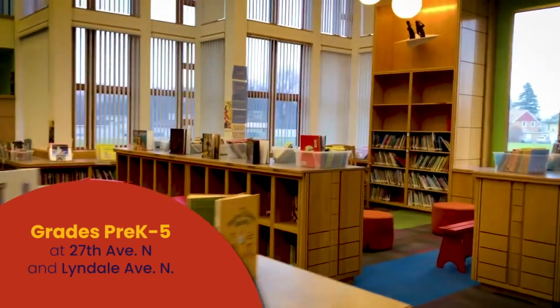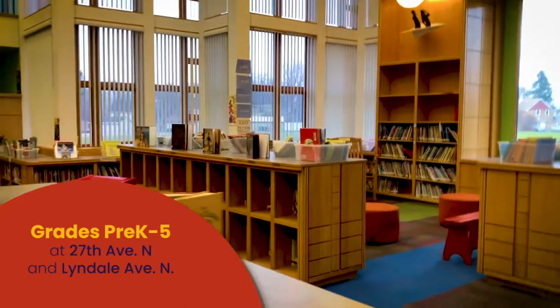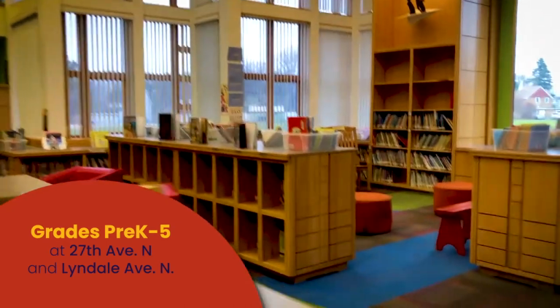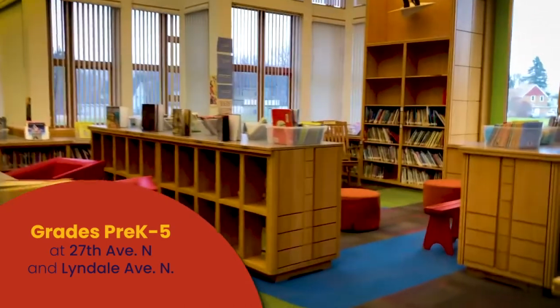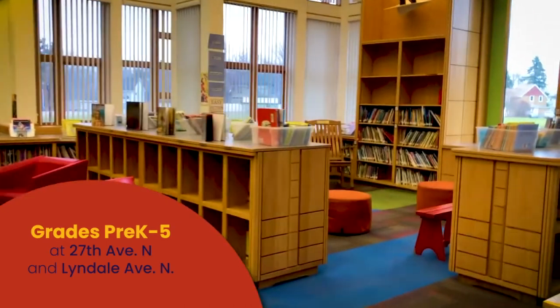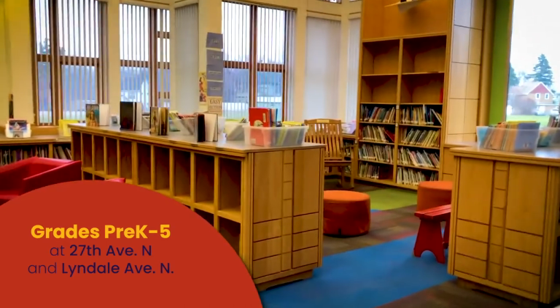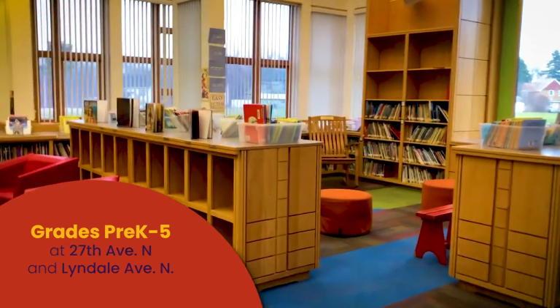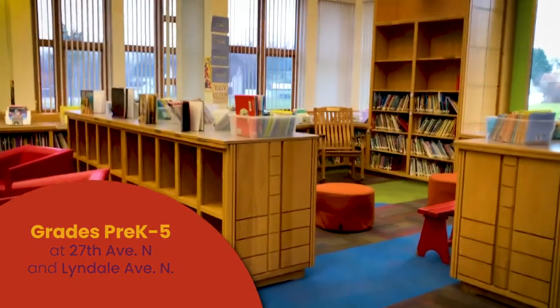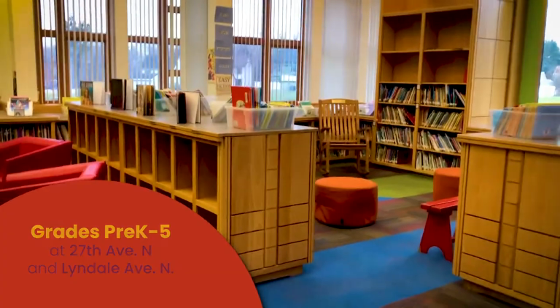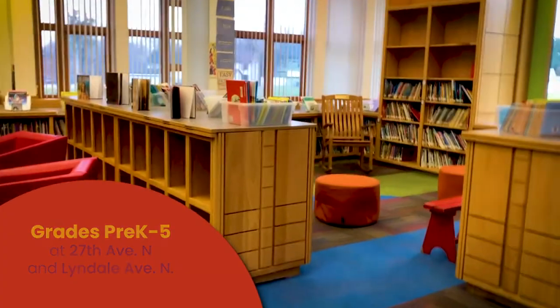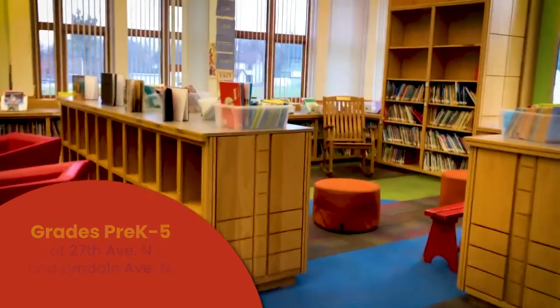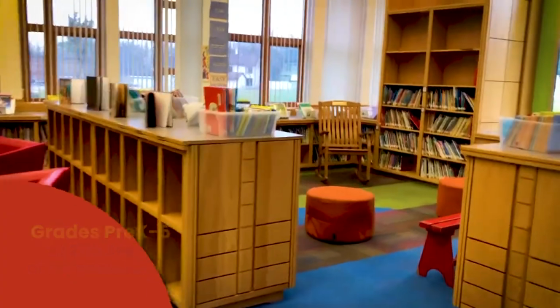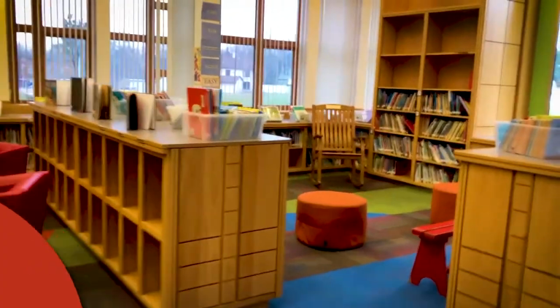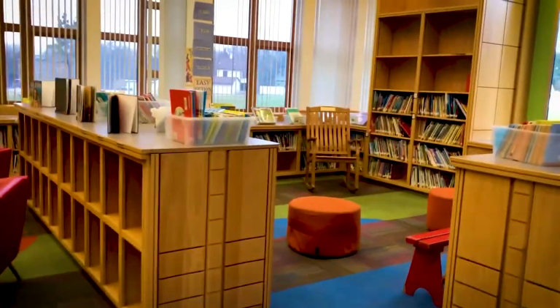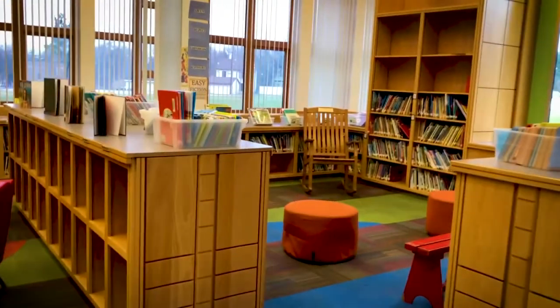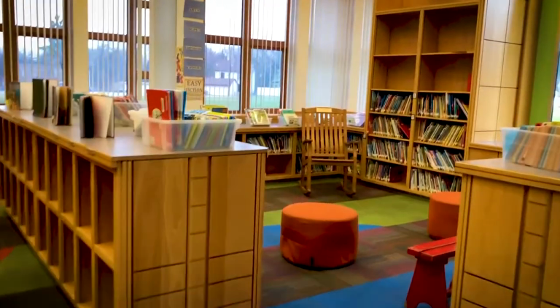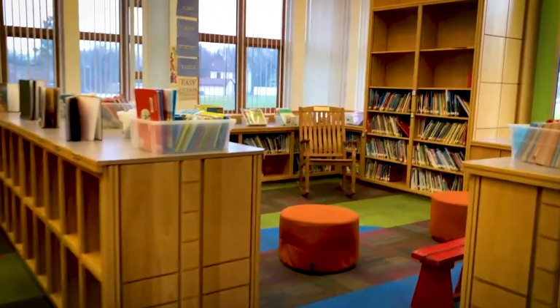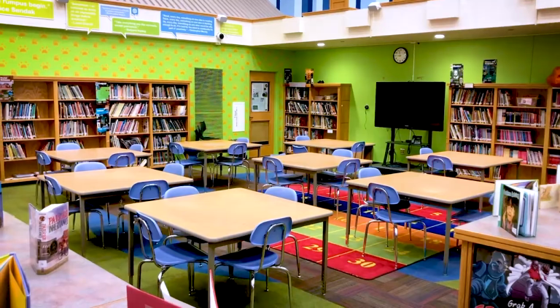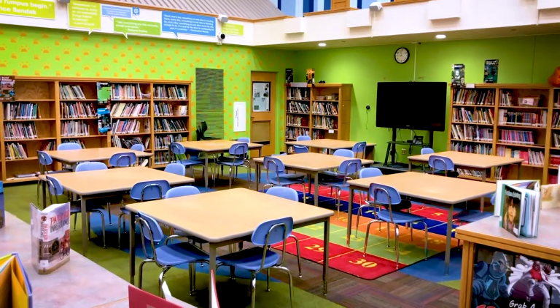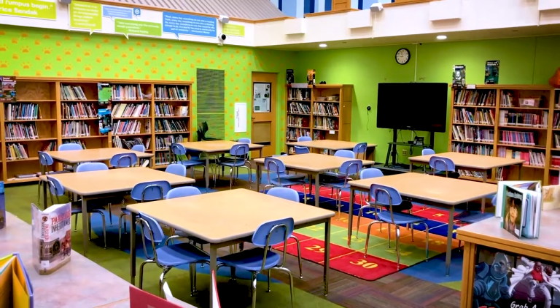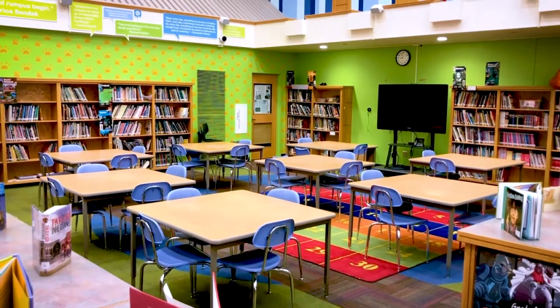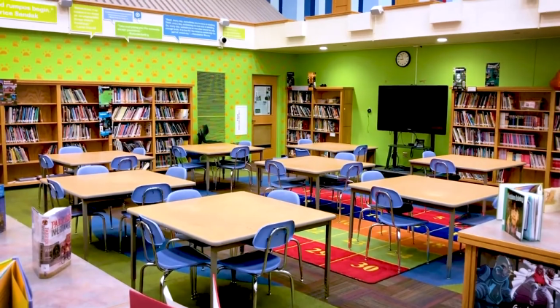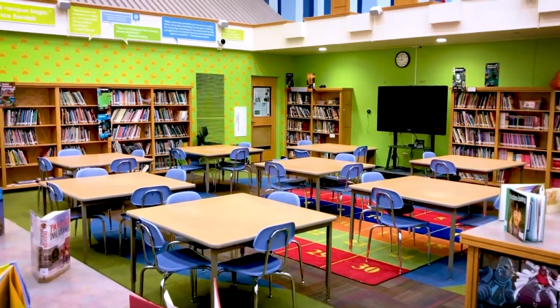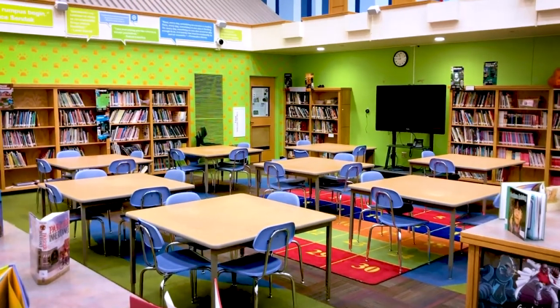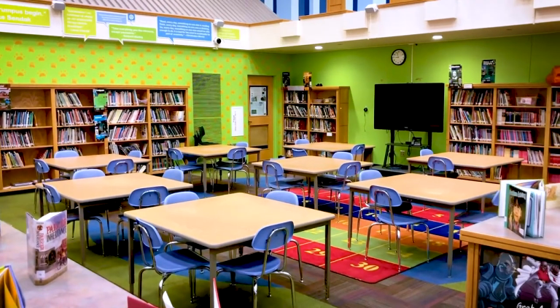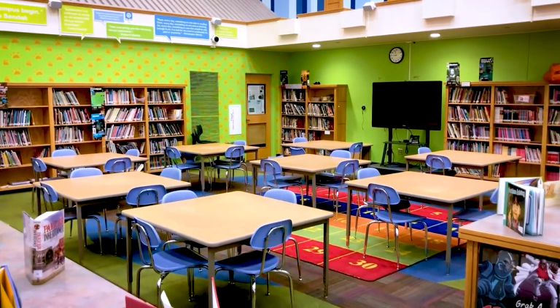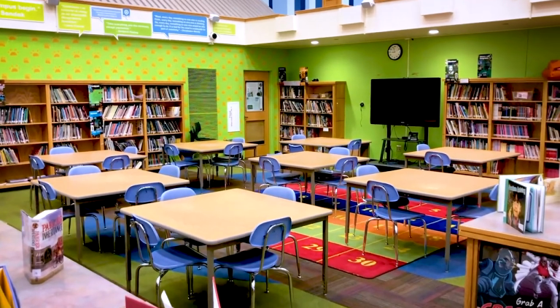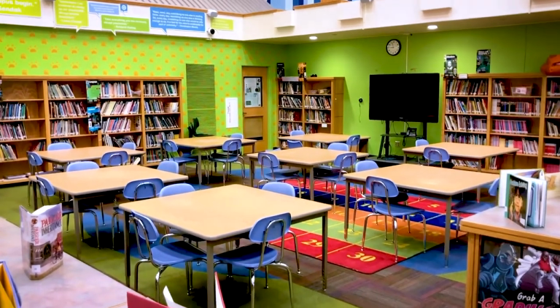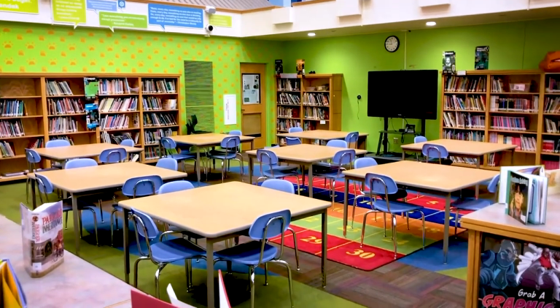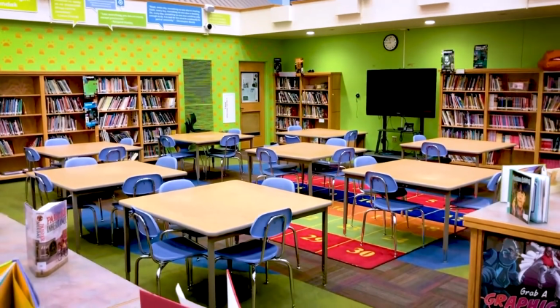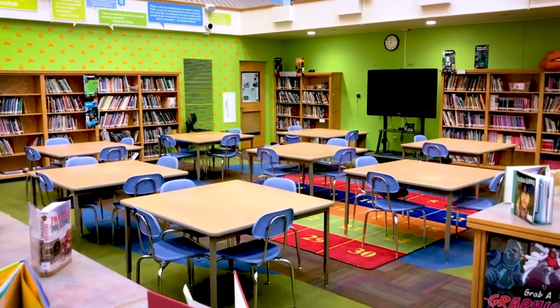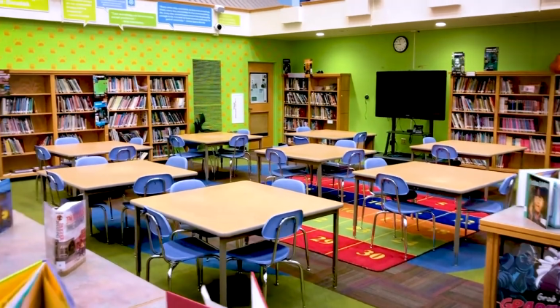As you can see, we have lots of books for students to check out. We have a spot for a large group instruction area.